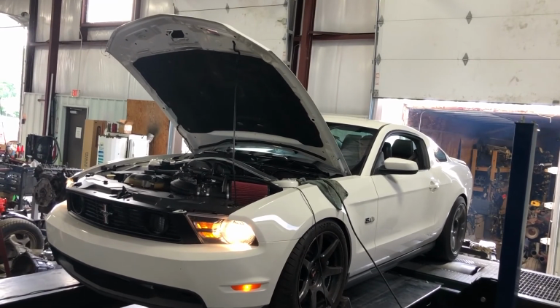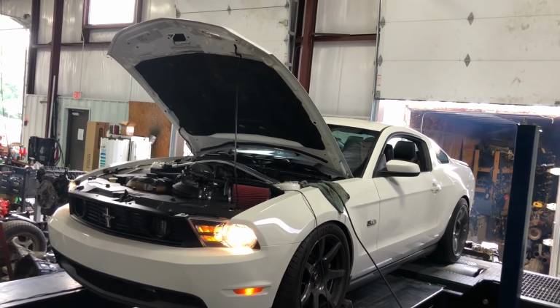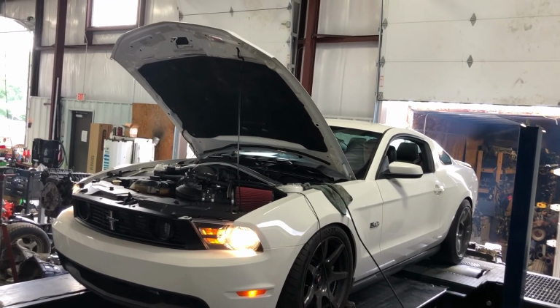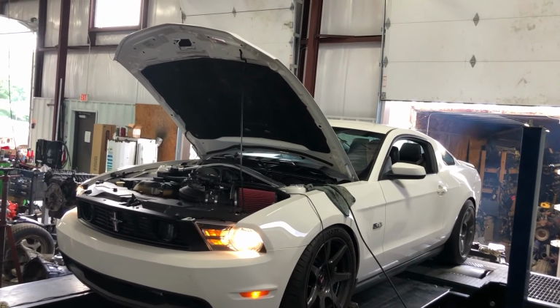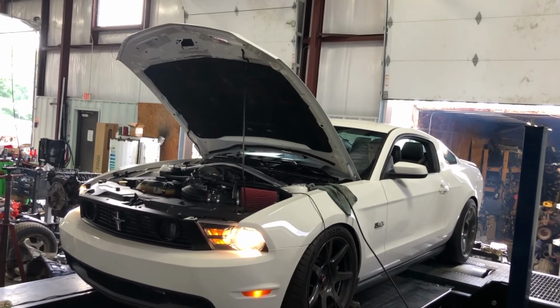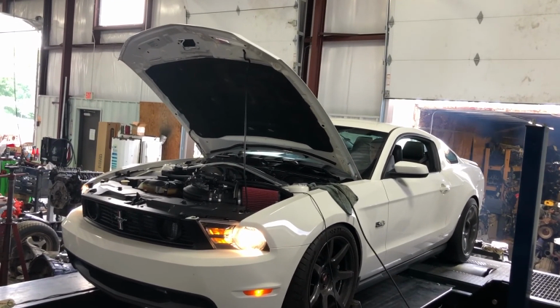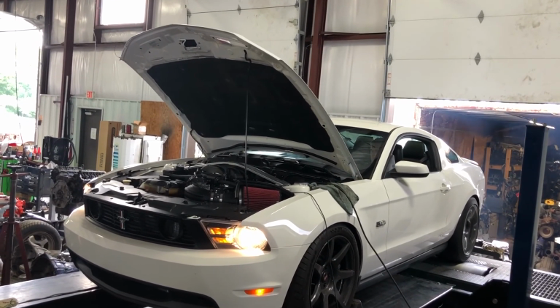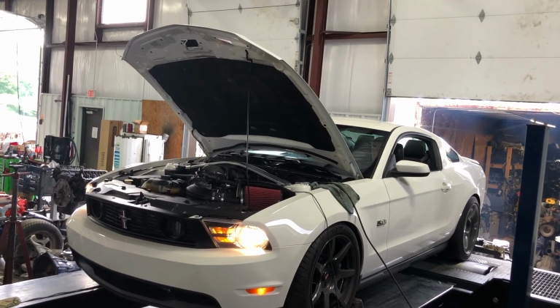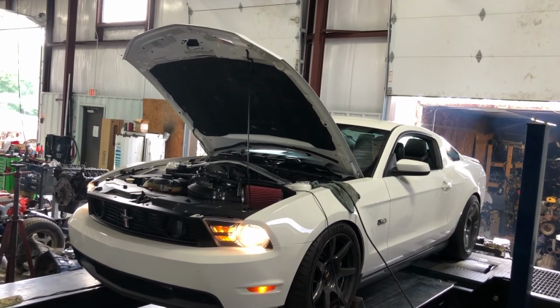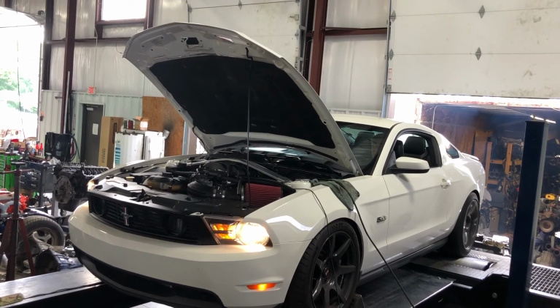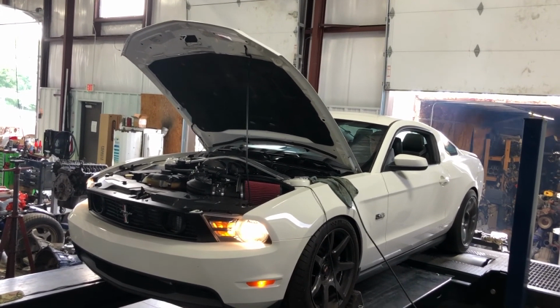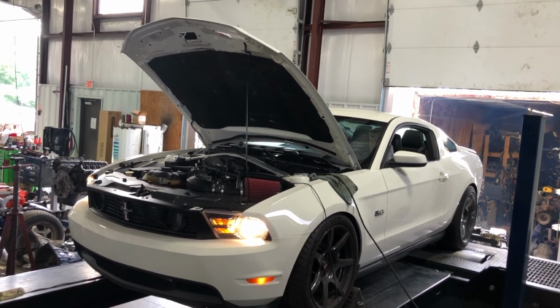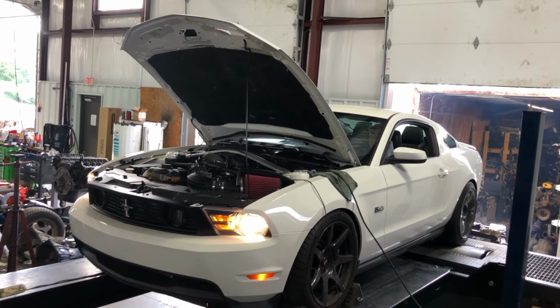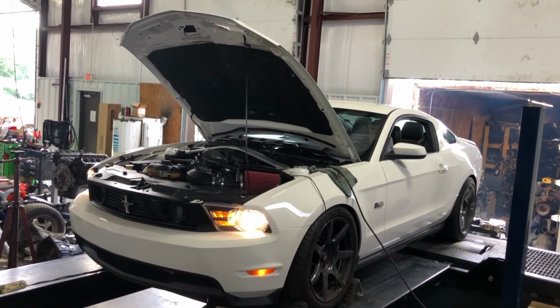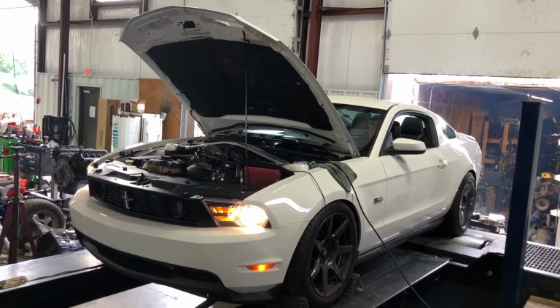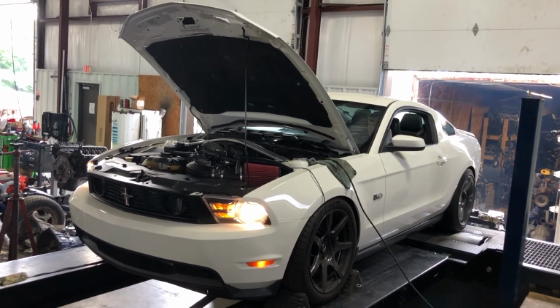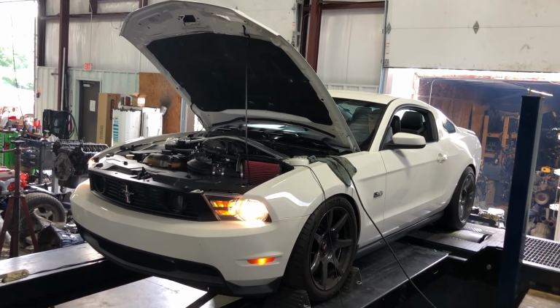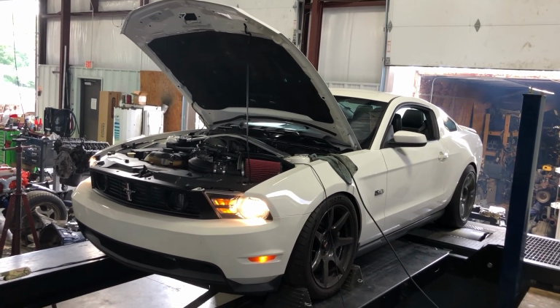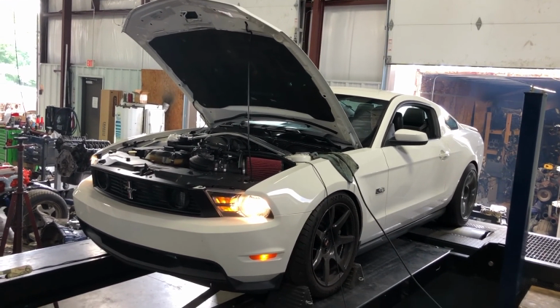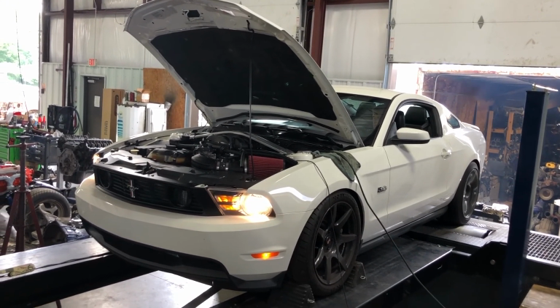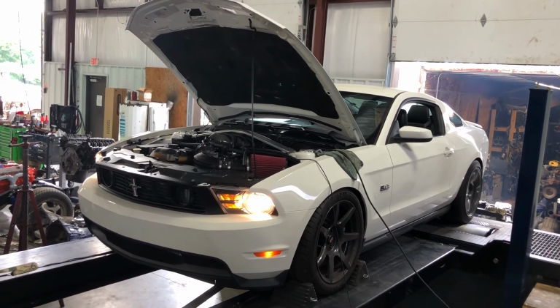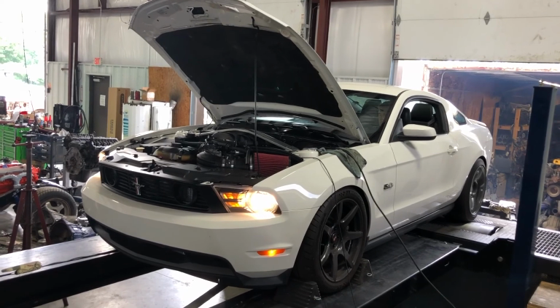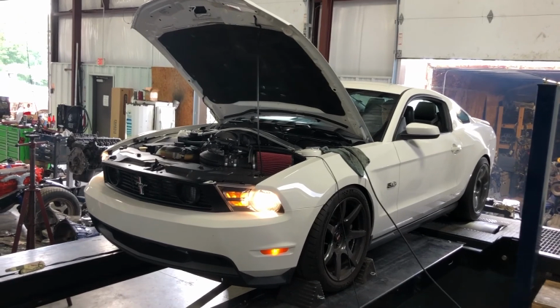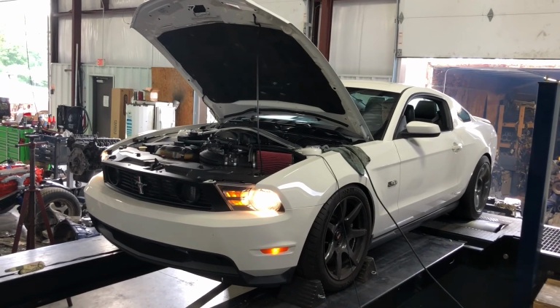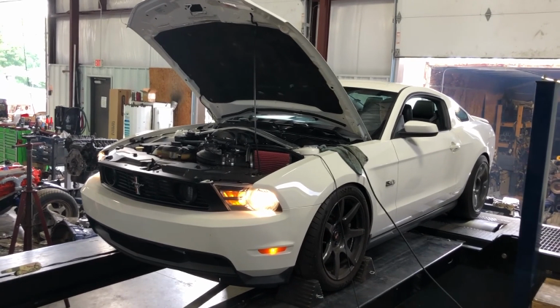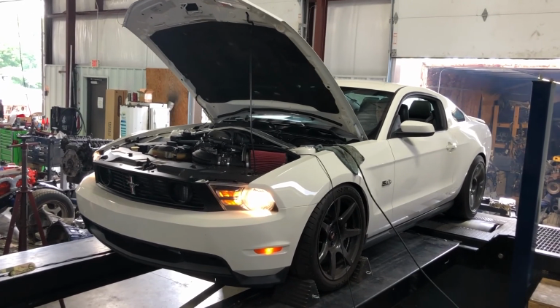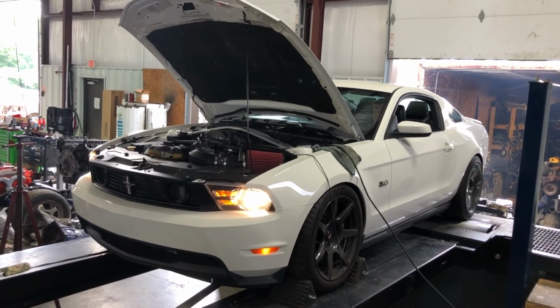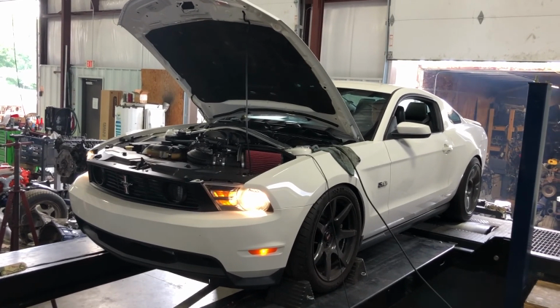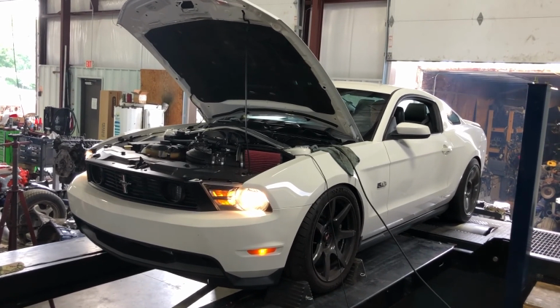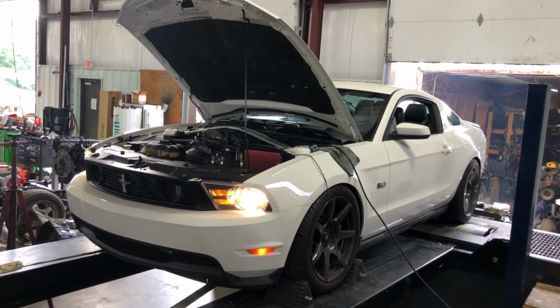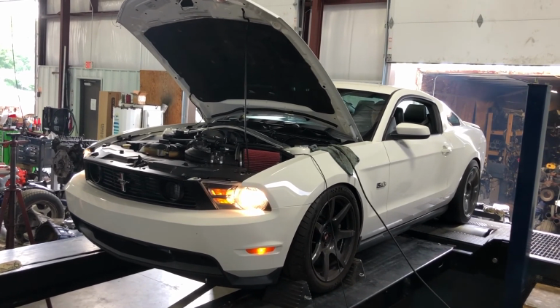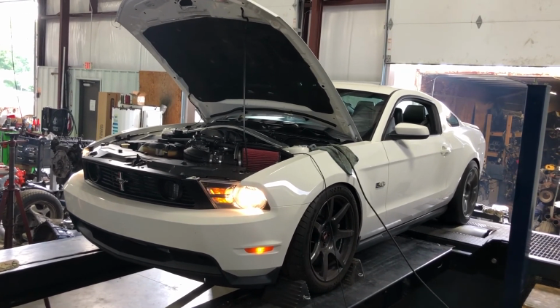Regardless, the gains from the Stage 2 upgrade were really impressive. We're just scratching the surface of what the Edelbrock E-Force Supercharger can do in this application.